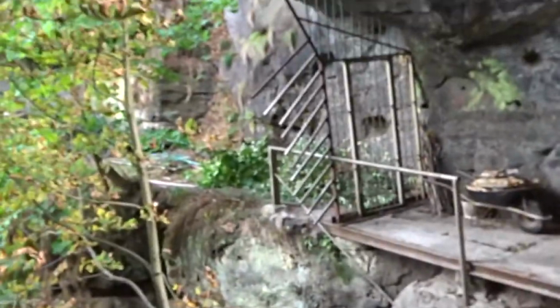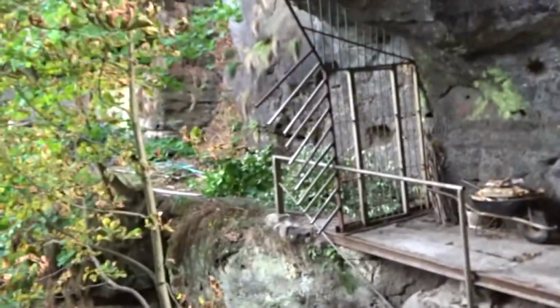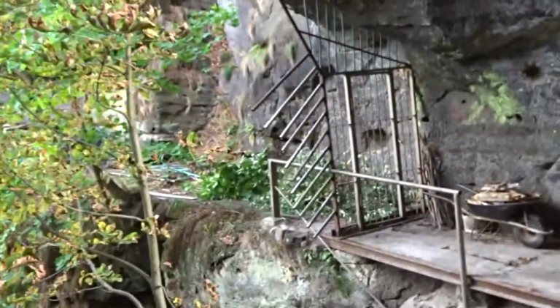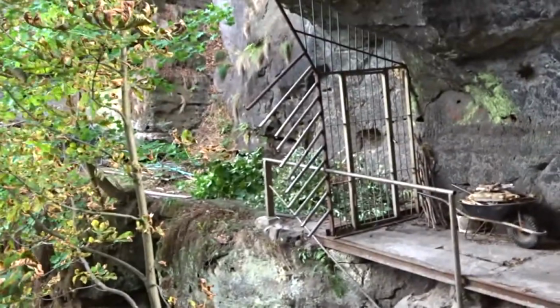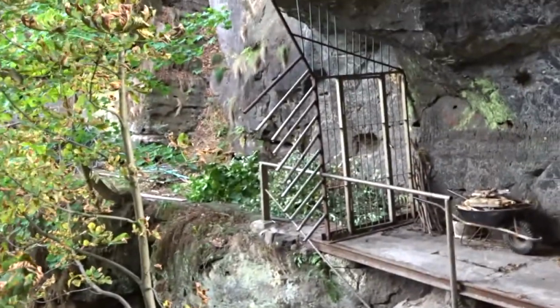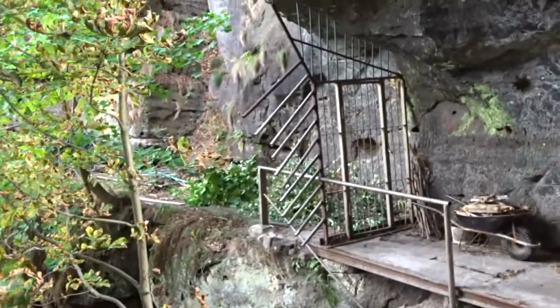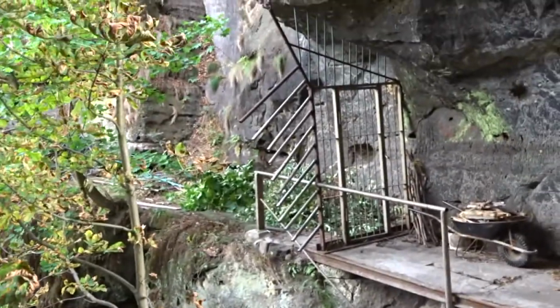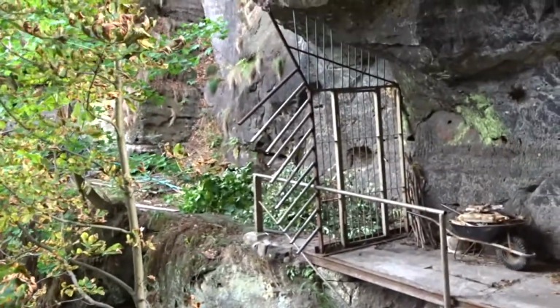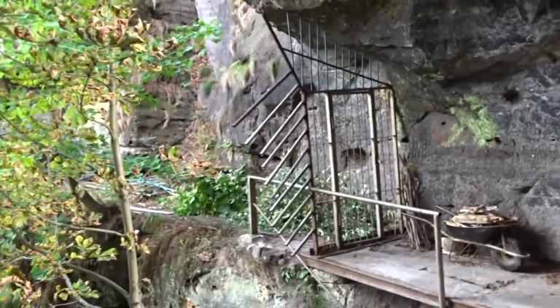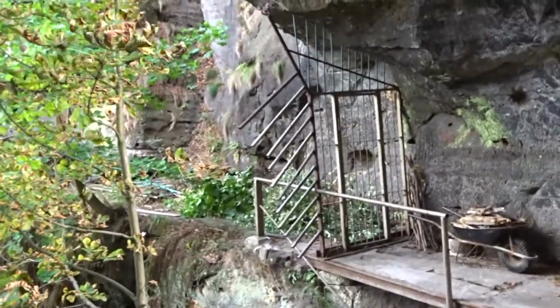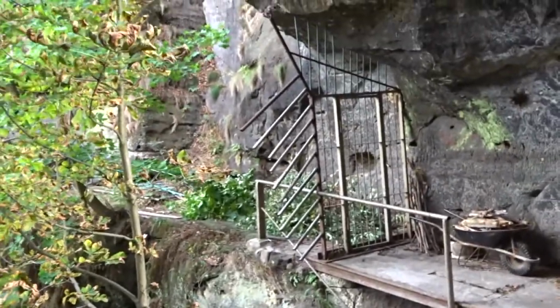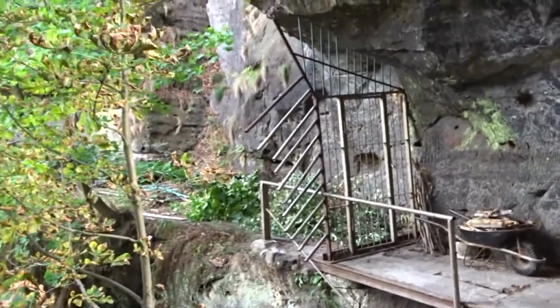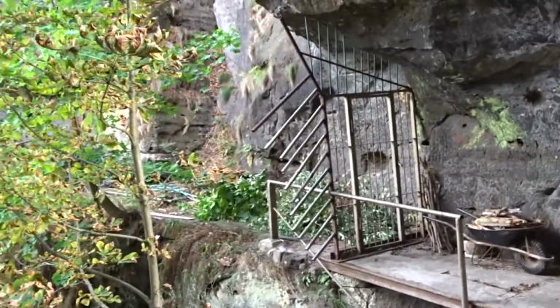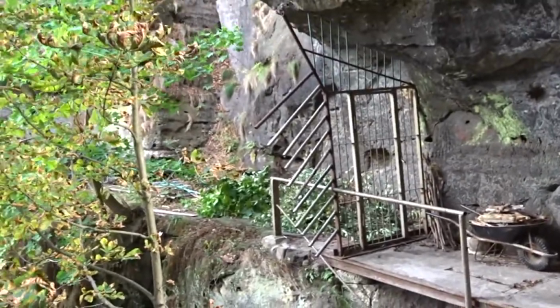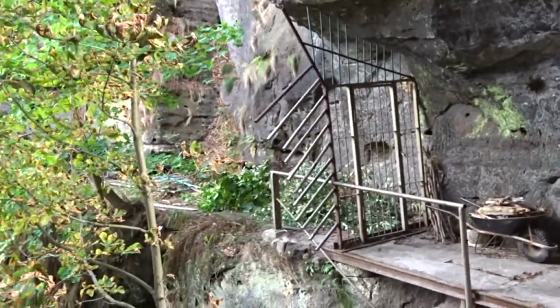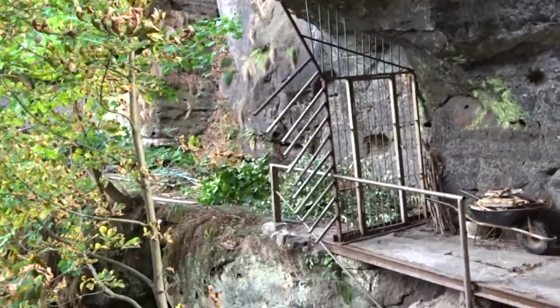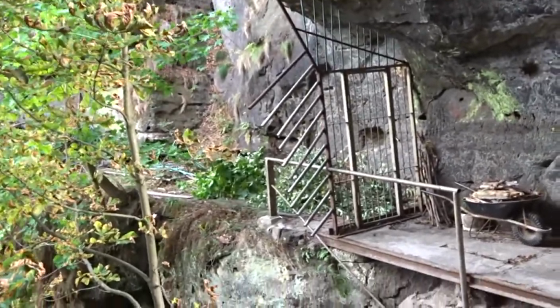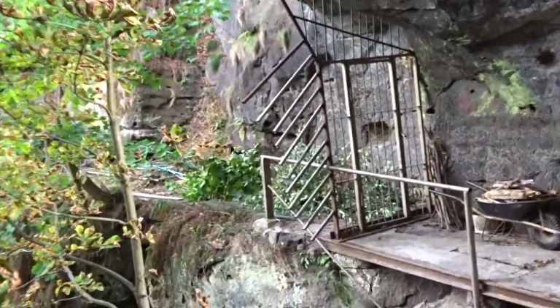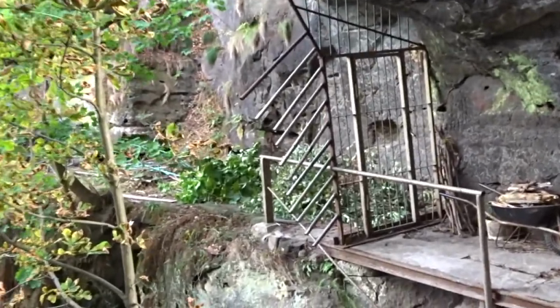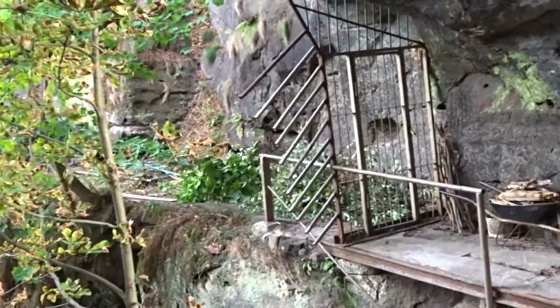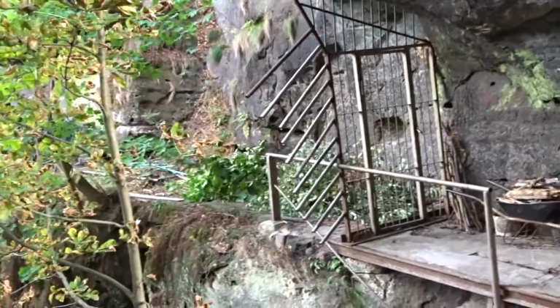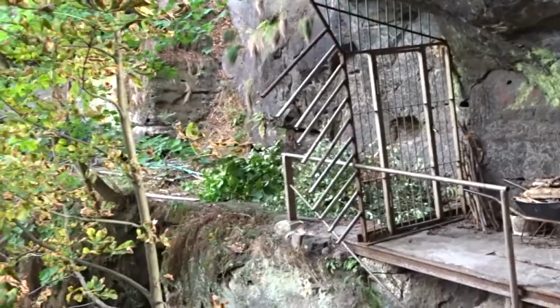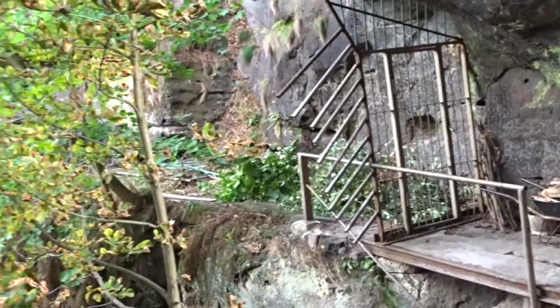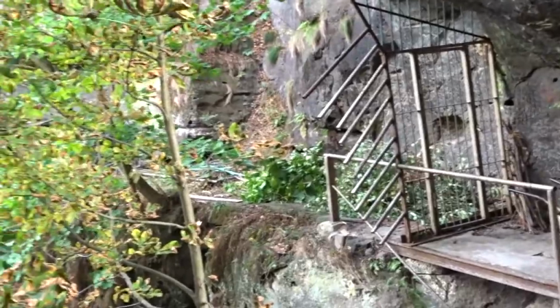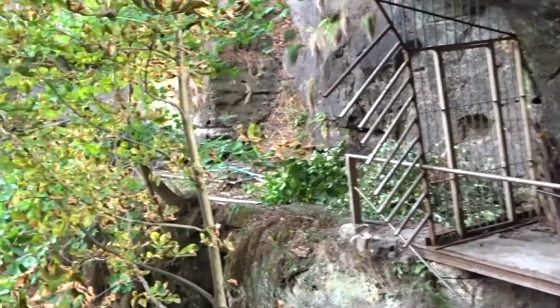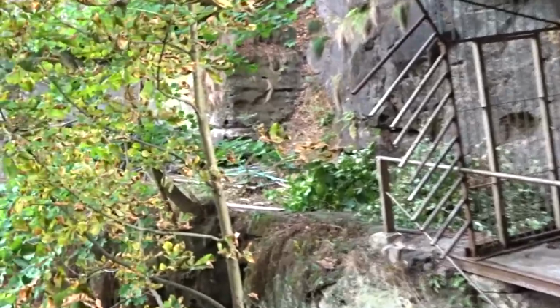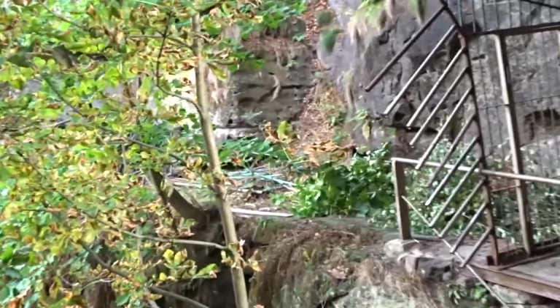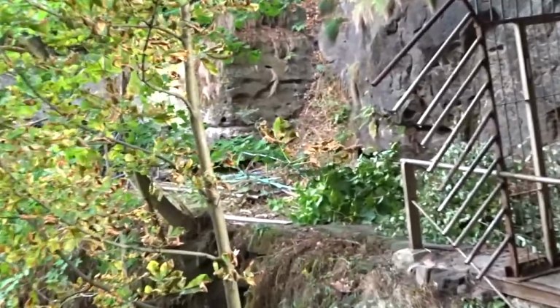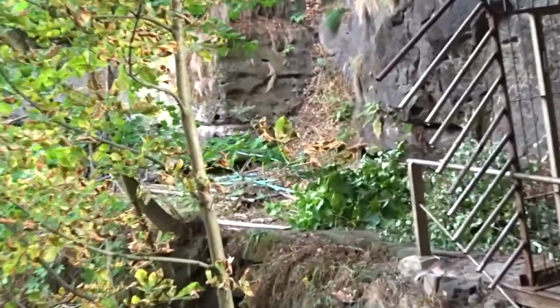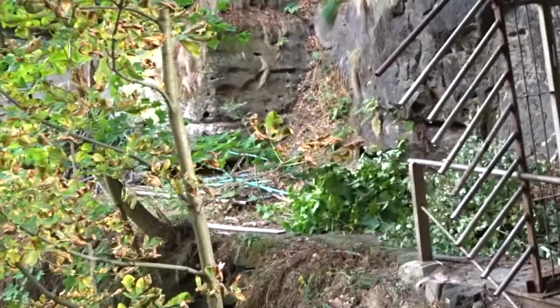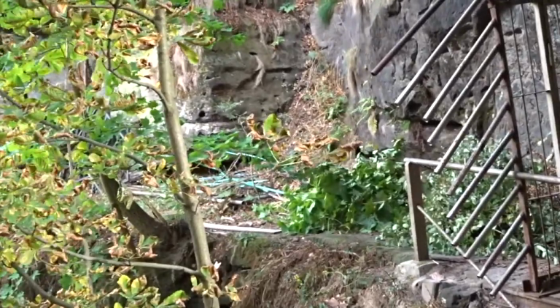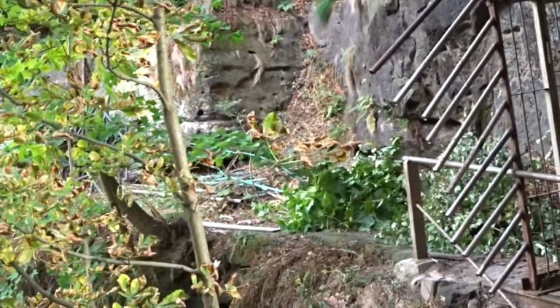As if someone's going to come all the way up a mountain through a forest and then nick some wood.